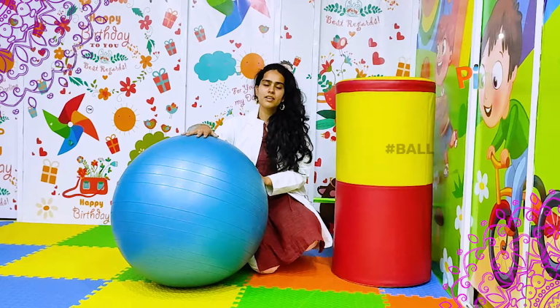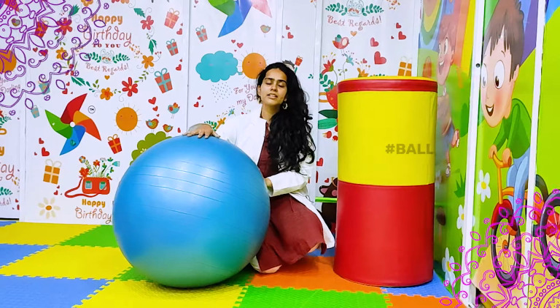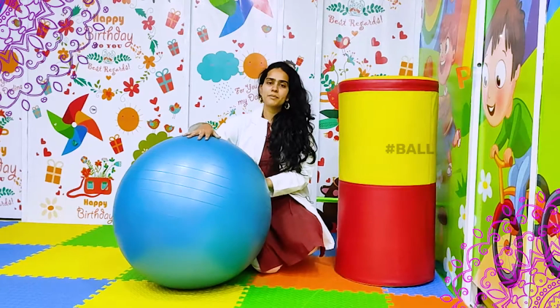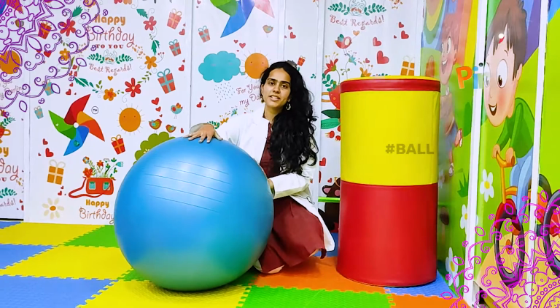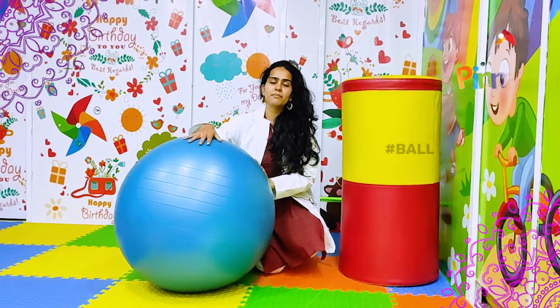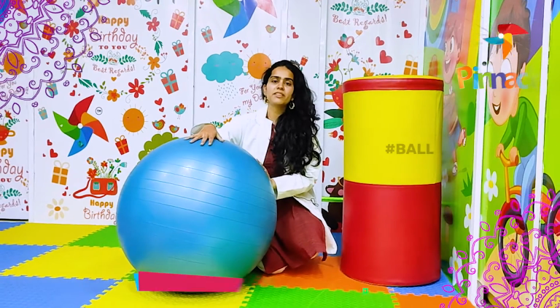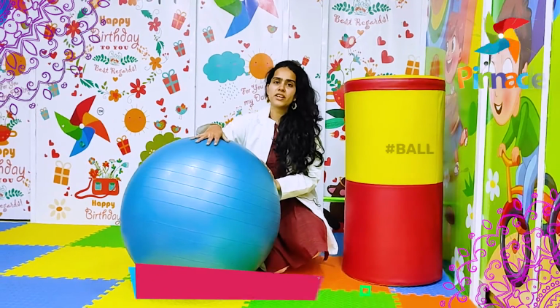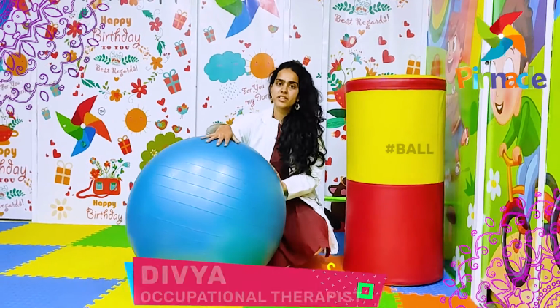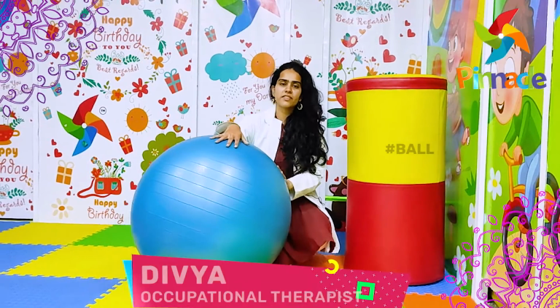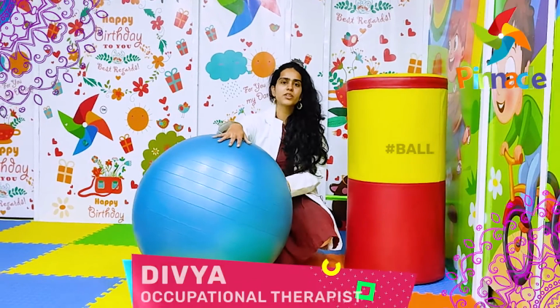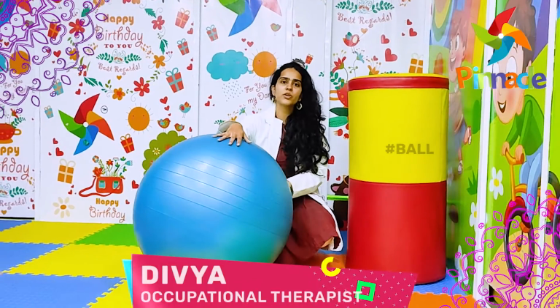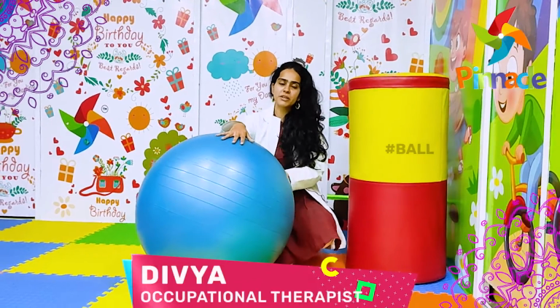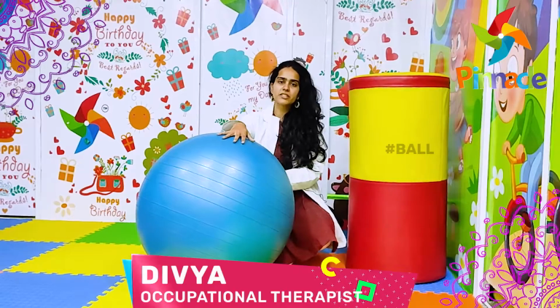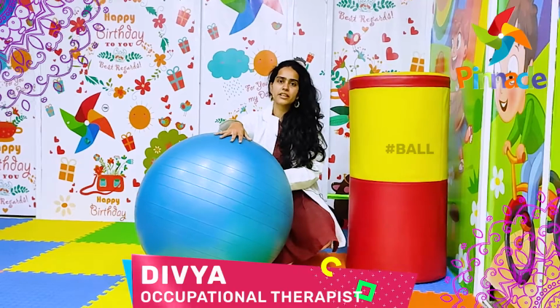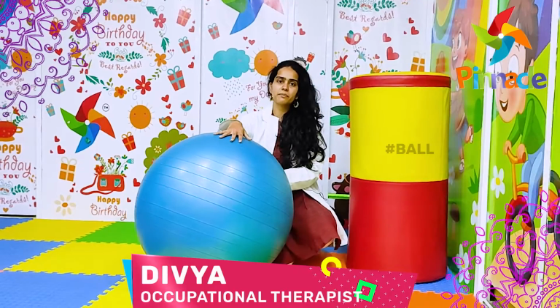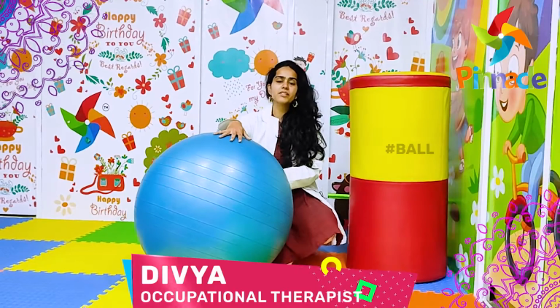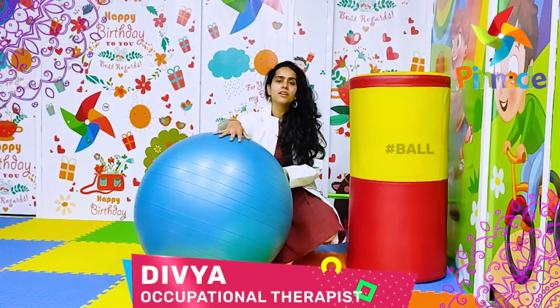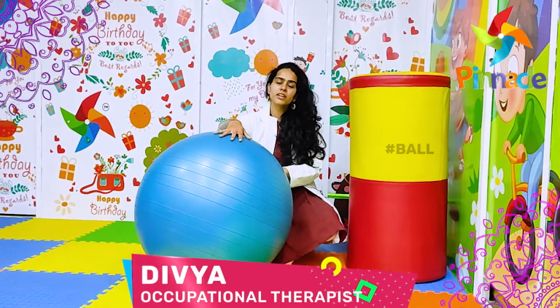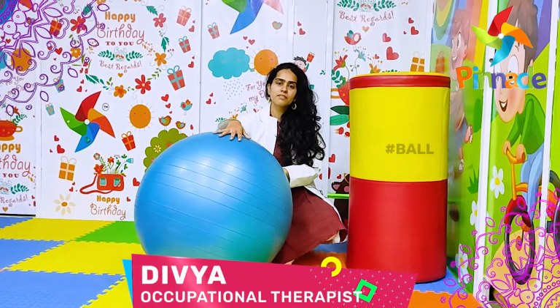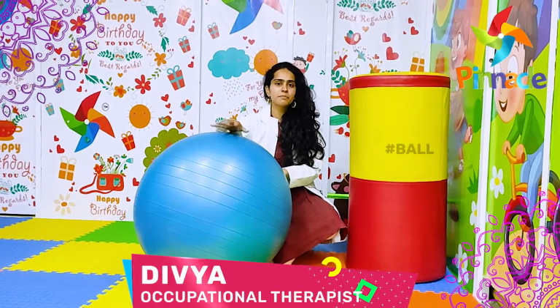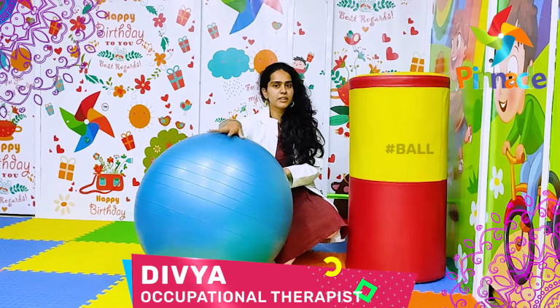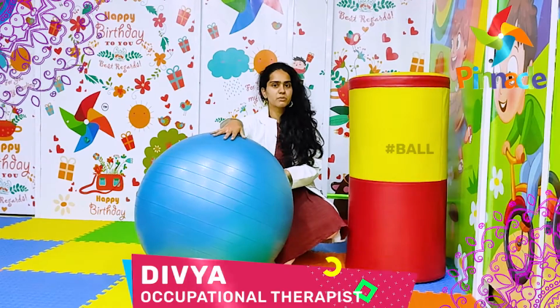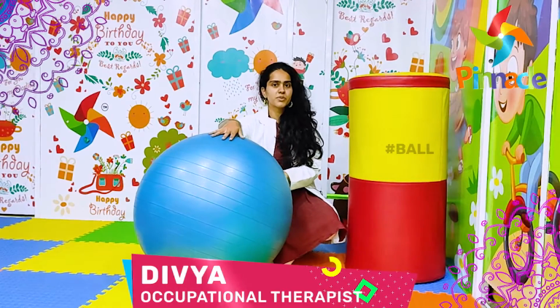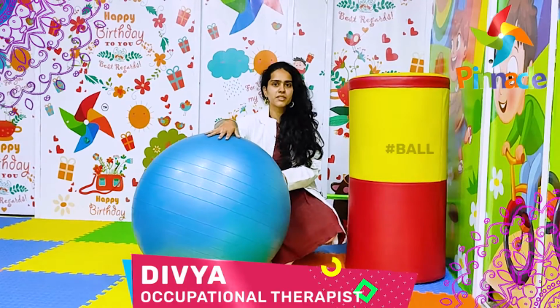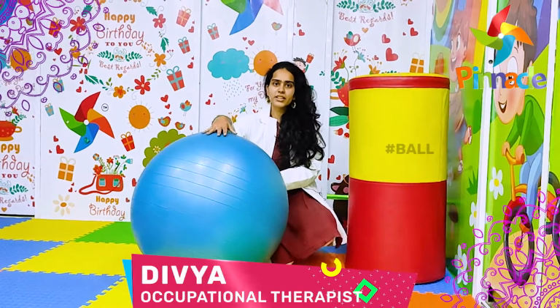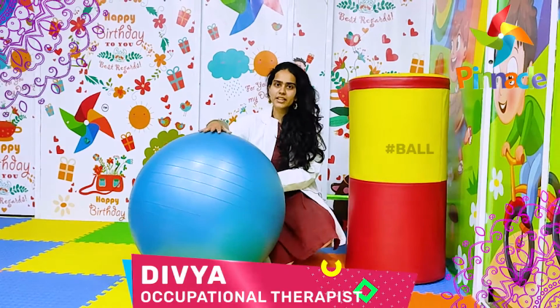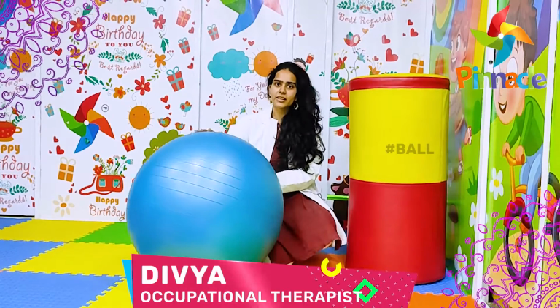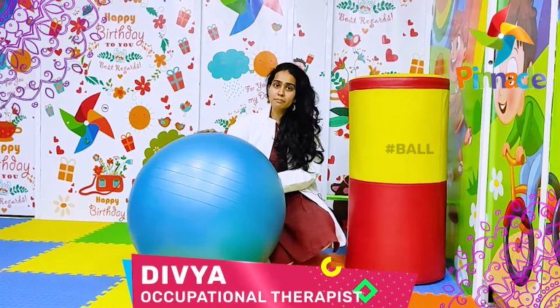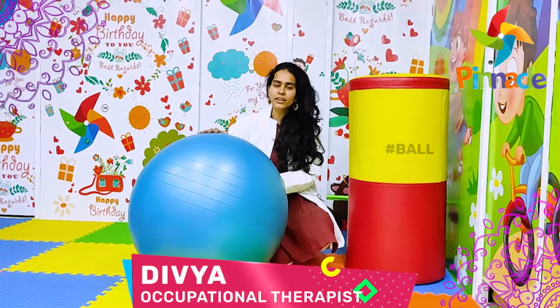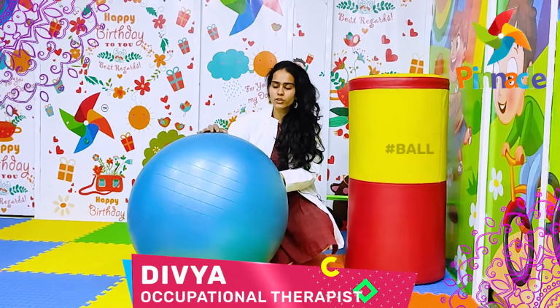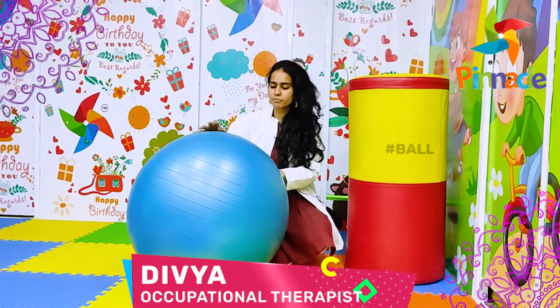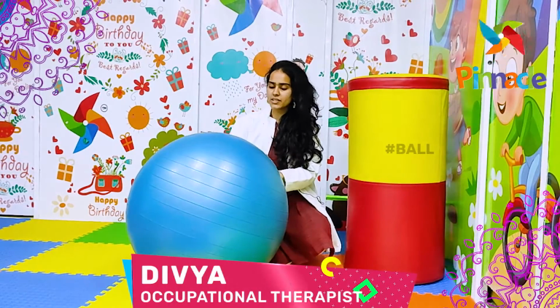Hello, I am Divya Srinivasan, Occupational Therapist, working with Pinnacle Blooms Network, Bangalore.